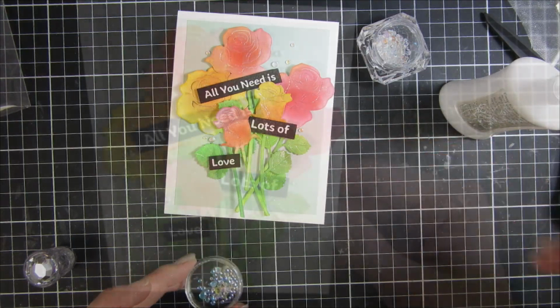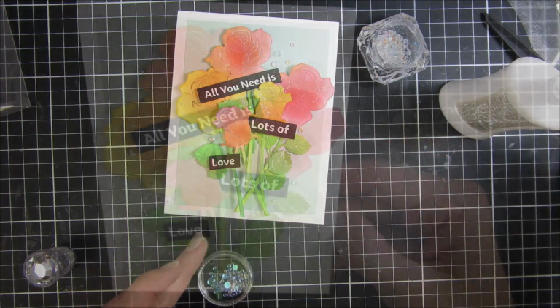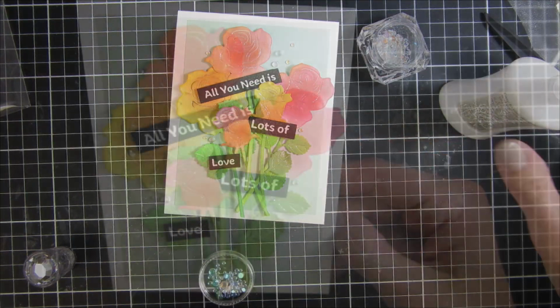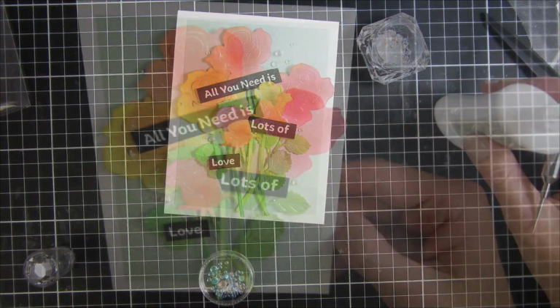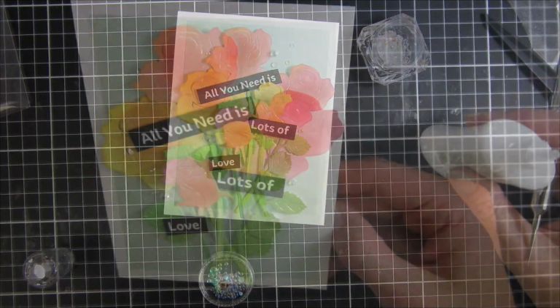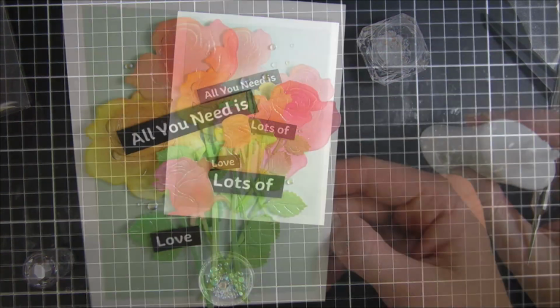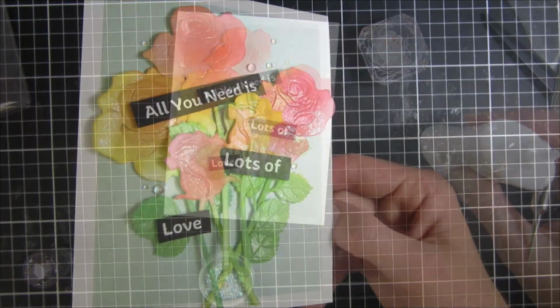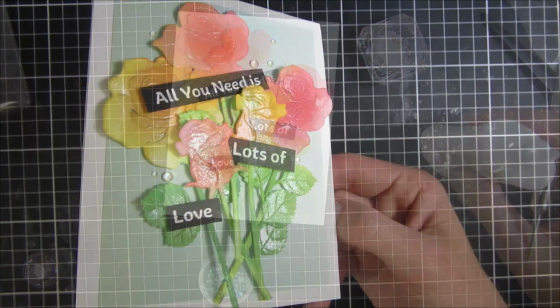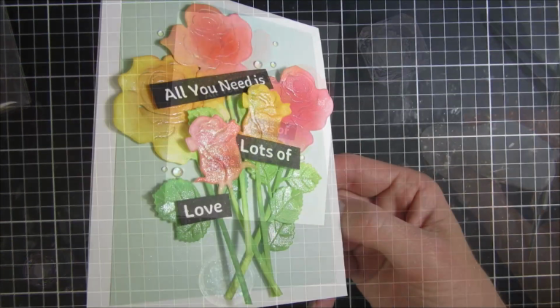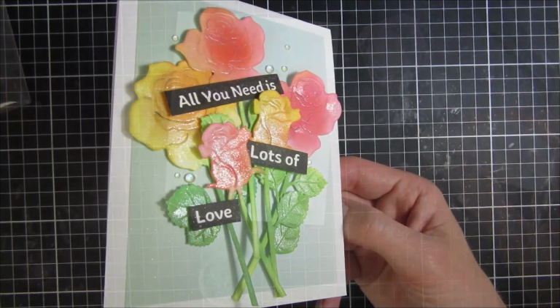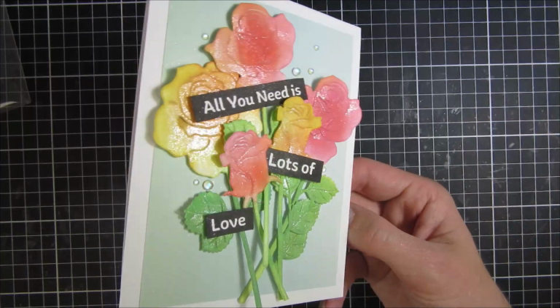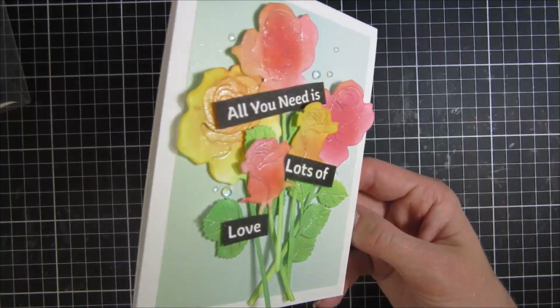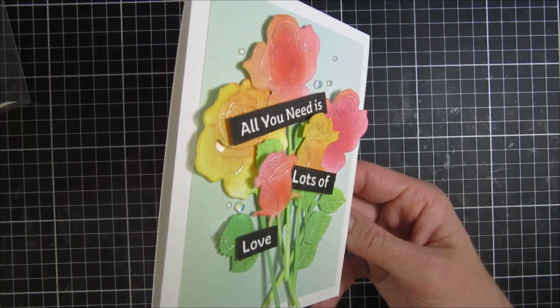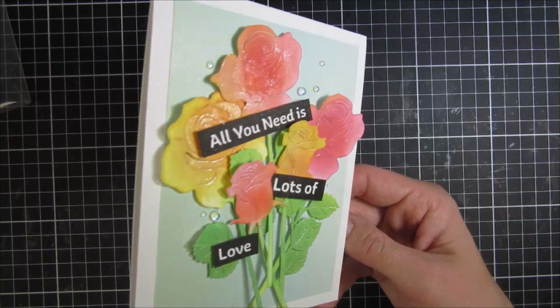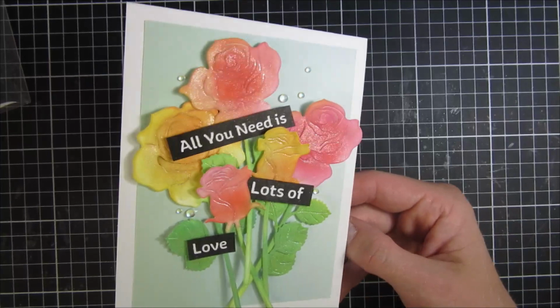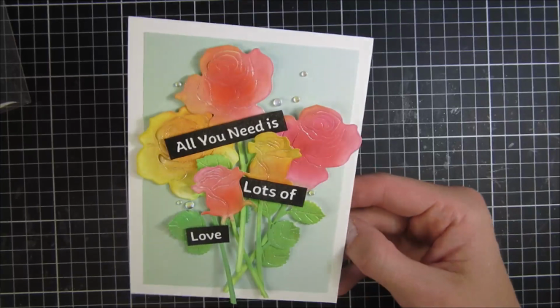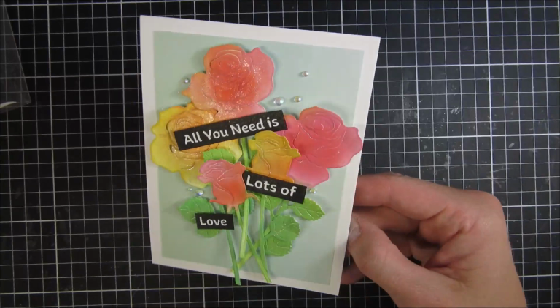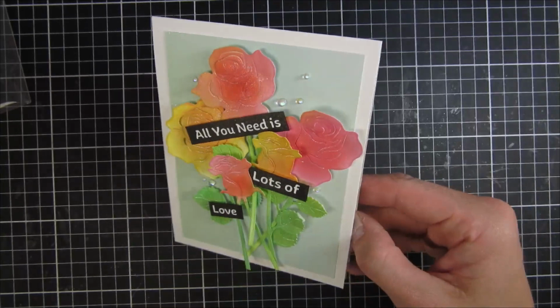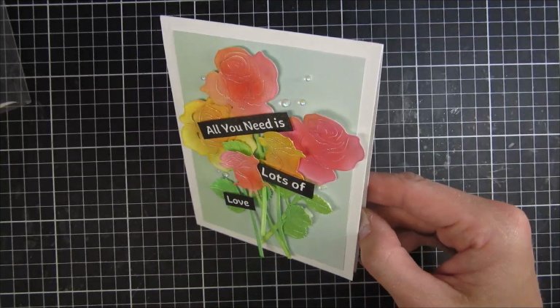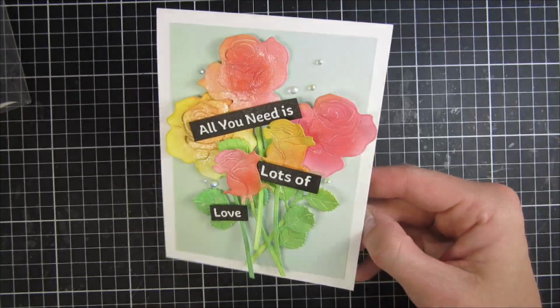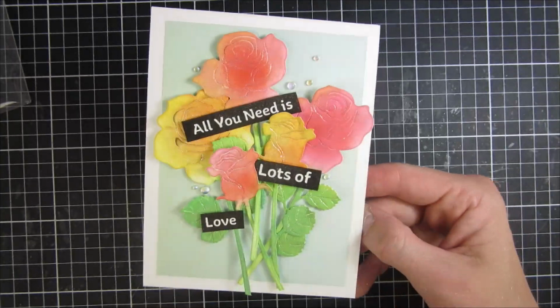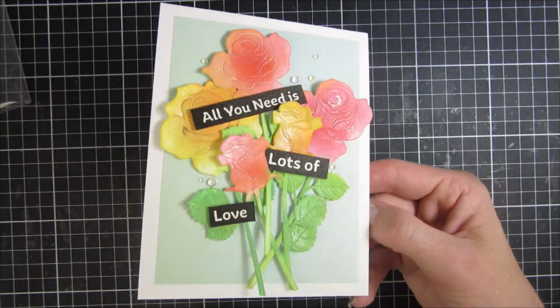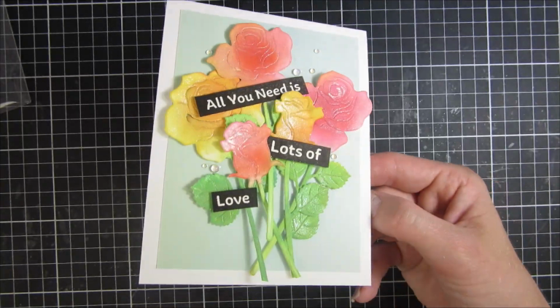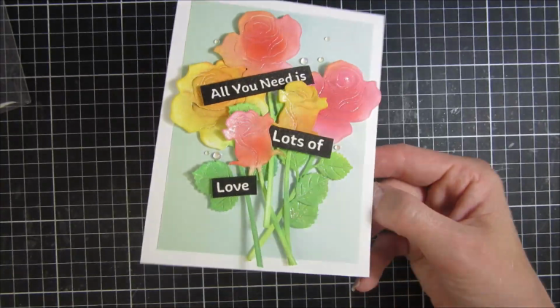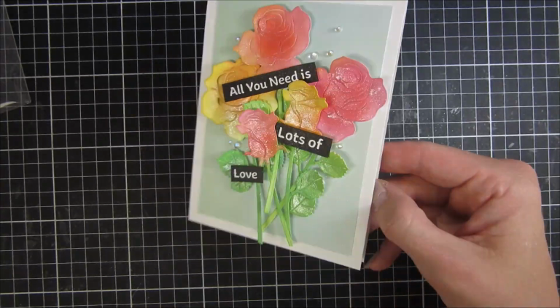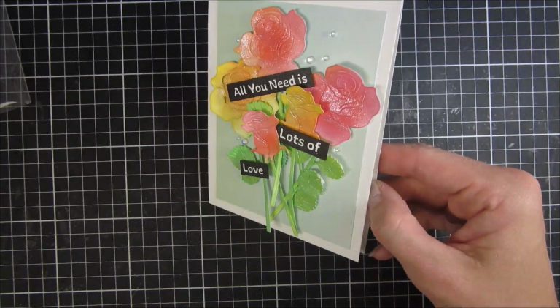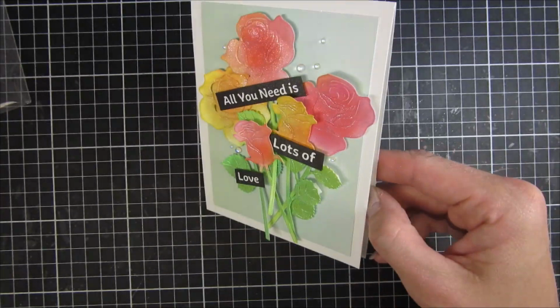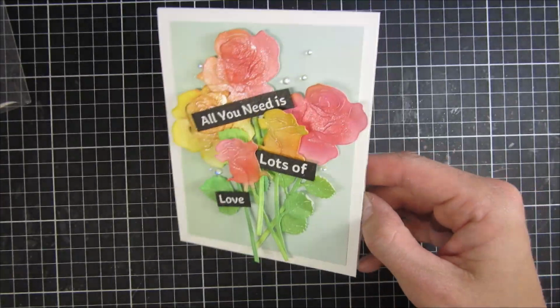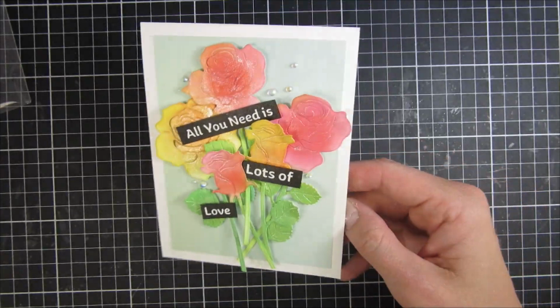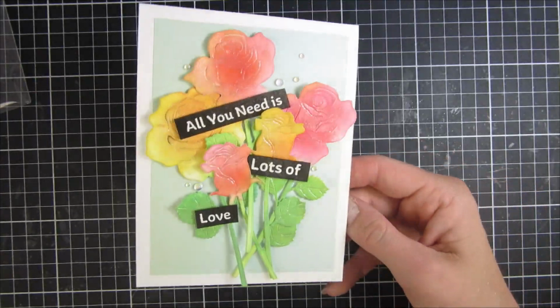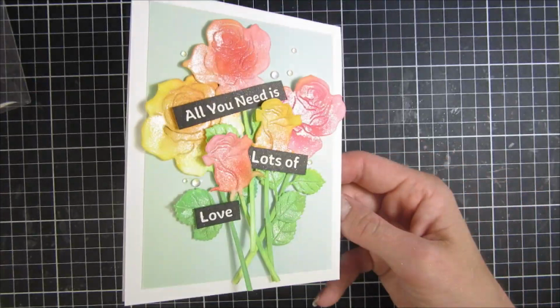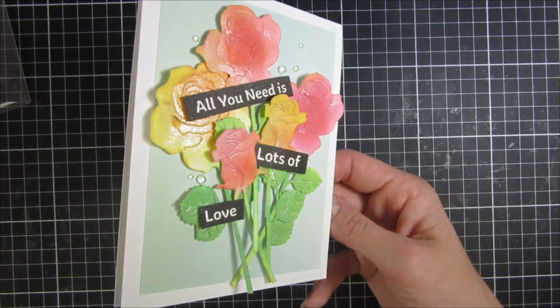All of the links will be listed down below, and until next time I hope you have a great day. Bye!